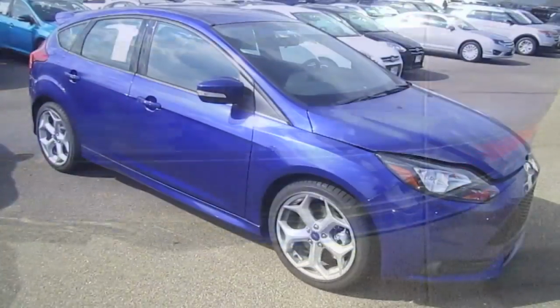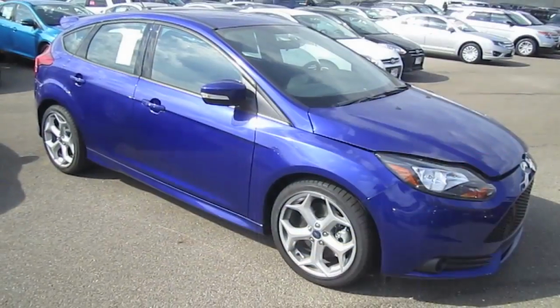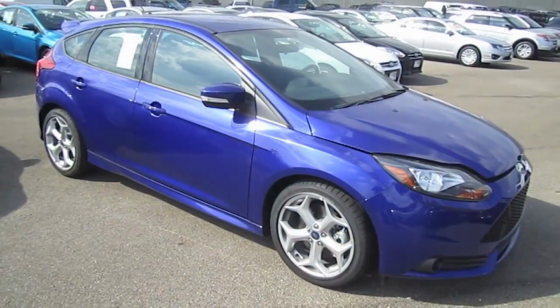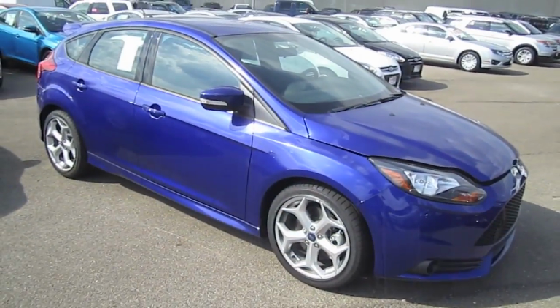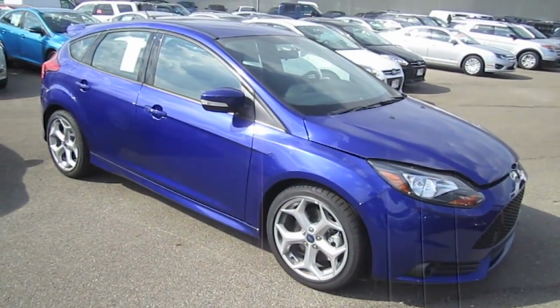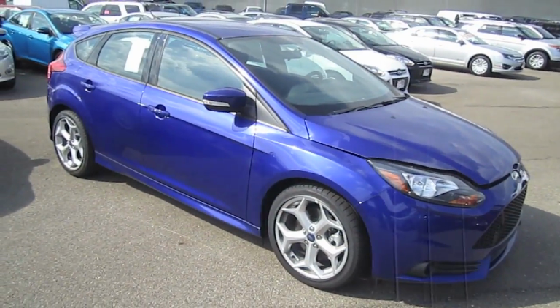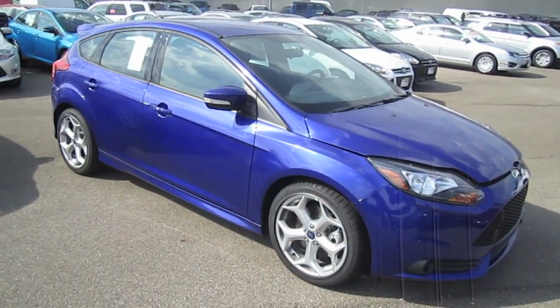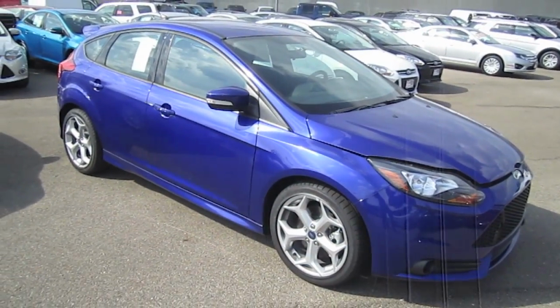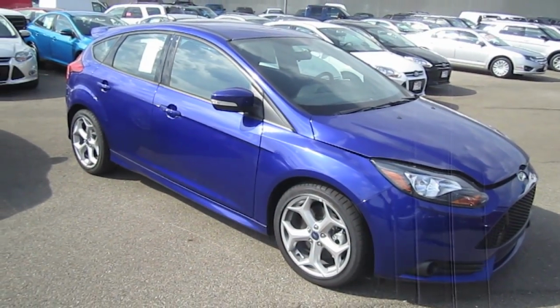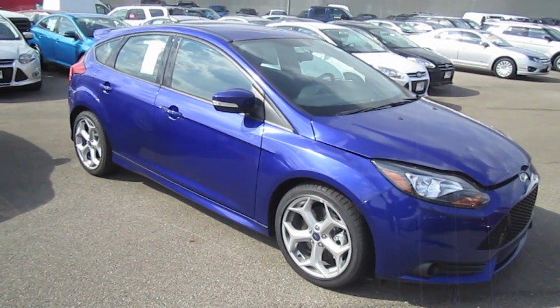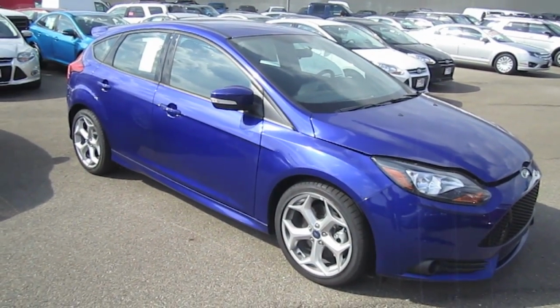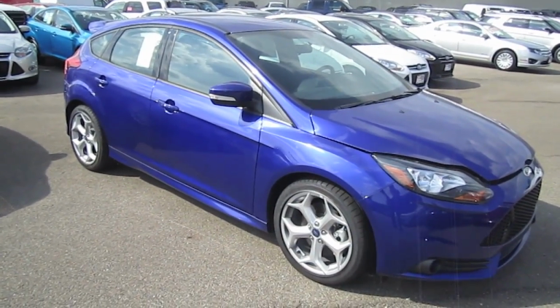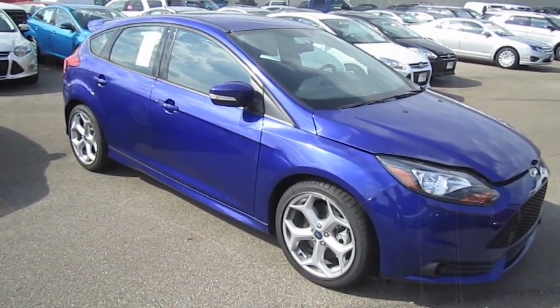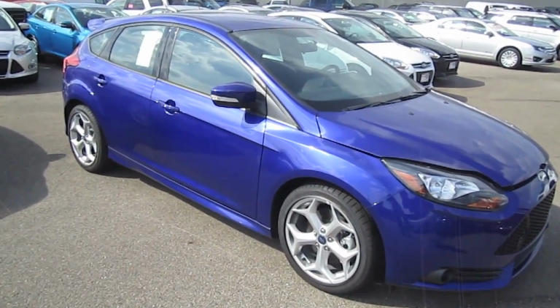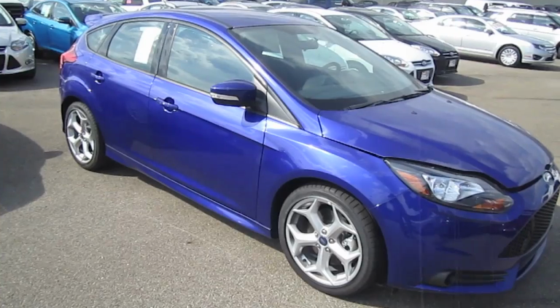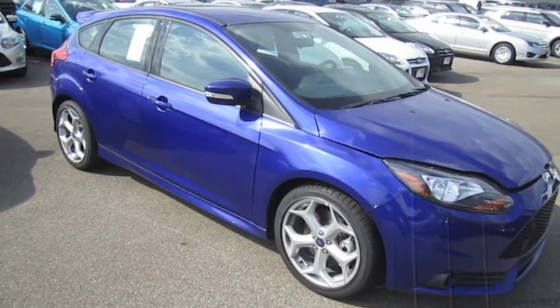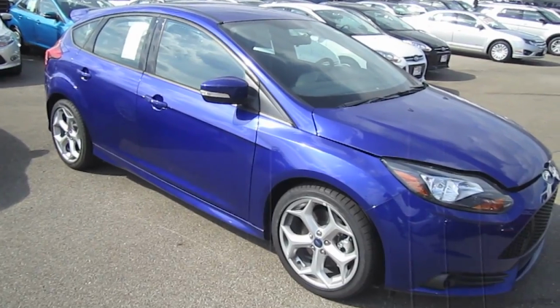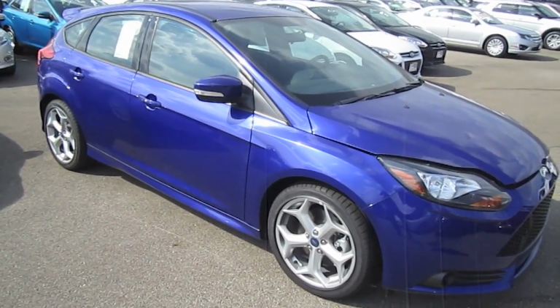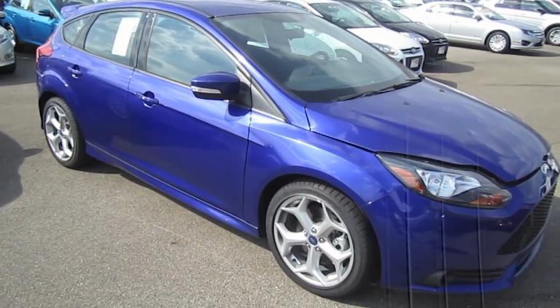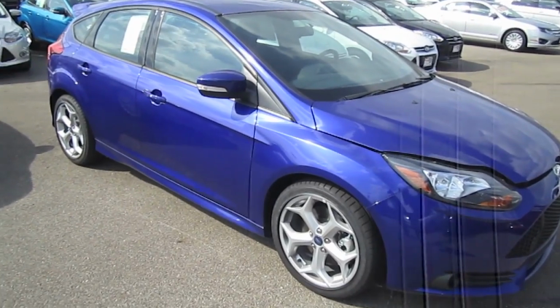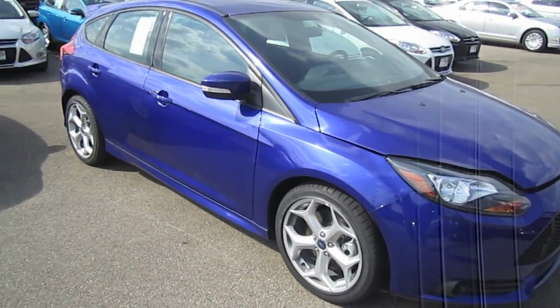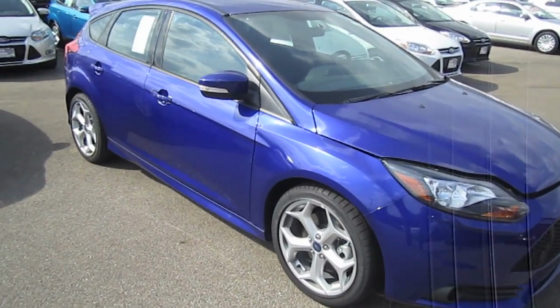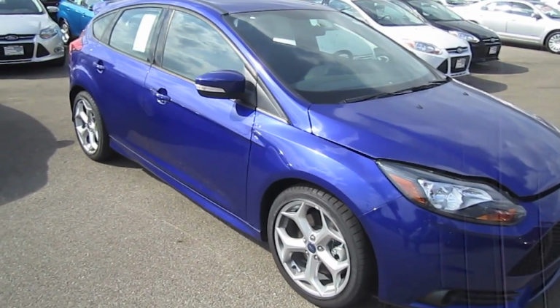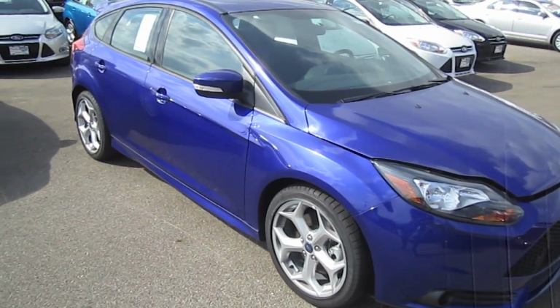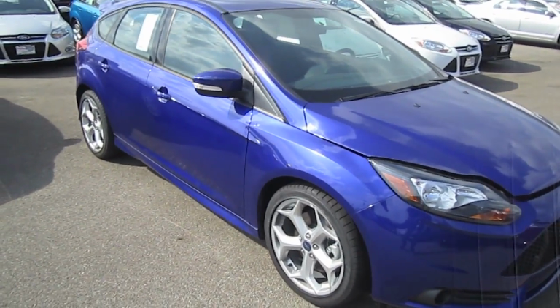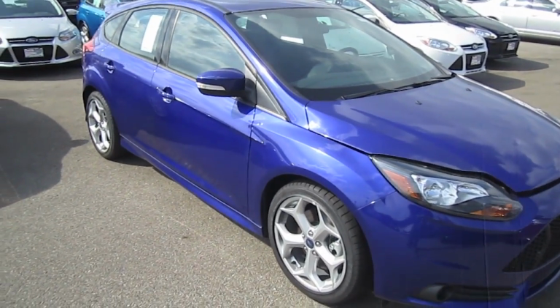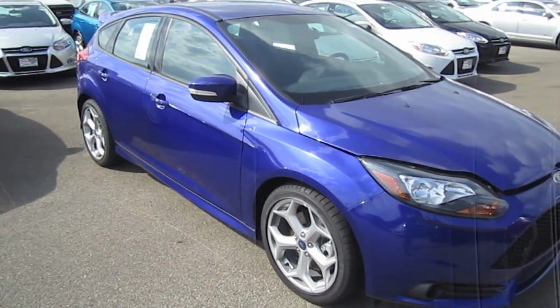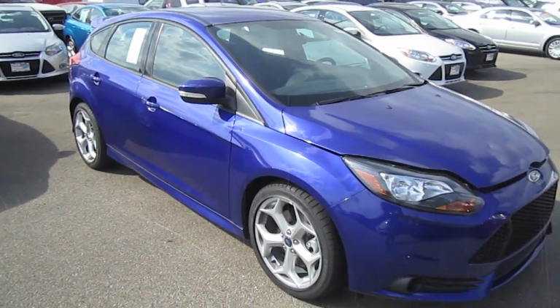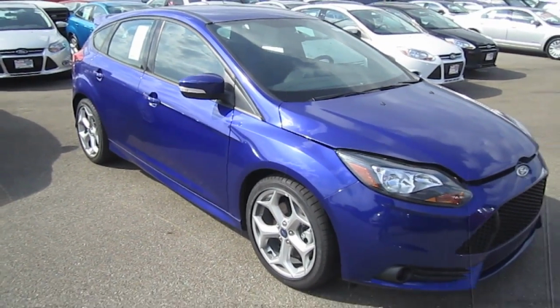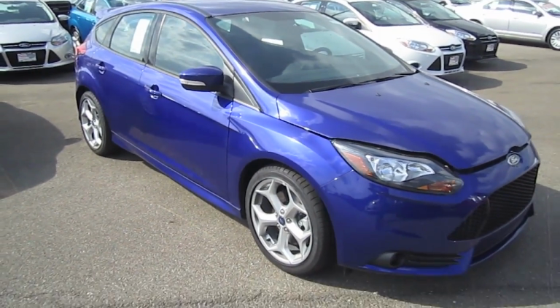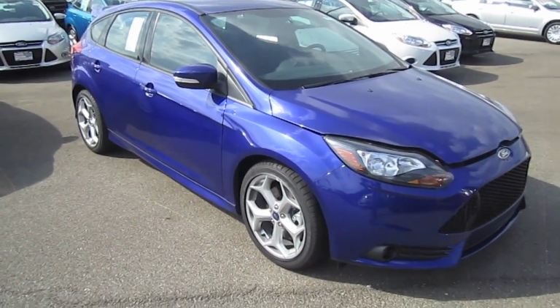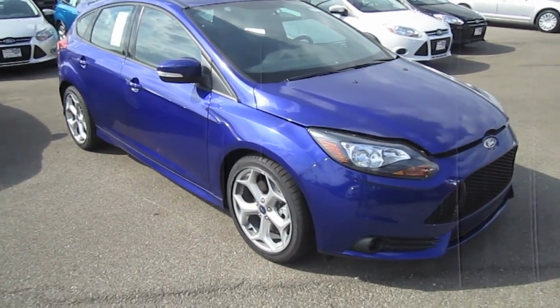Hello my friends! This time let's take a detailed look at this 2013 Ford Focus ST.